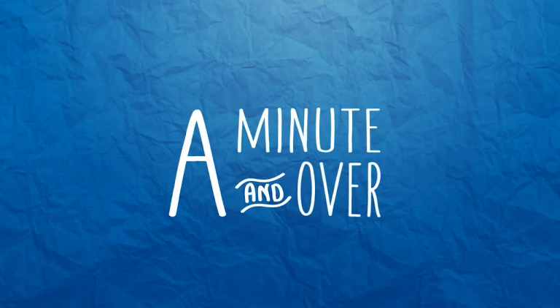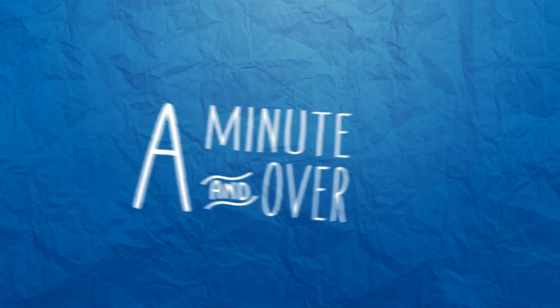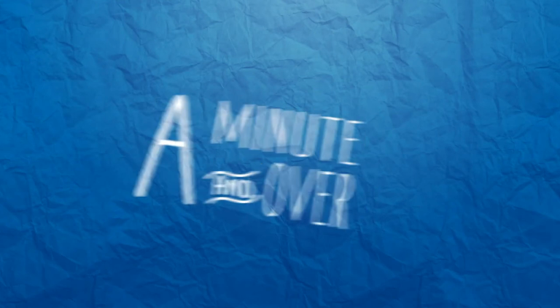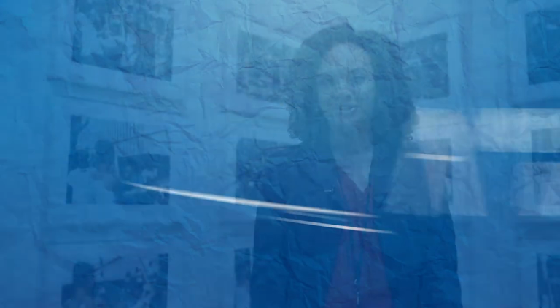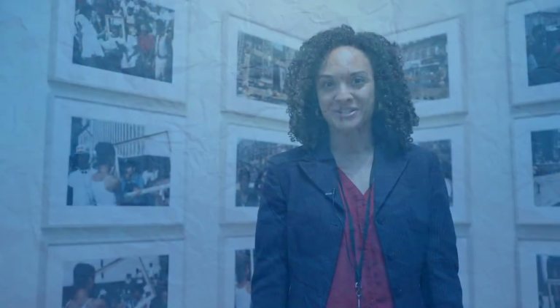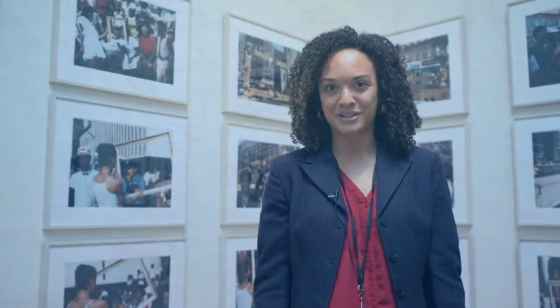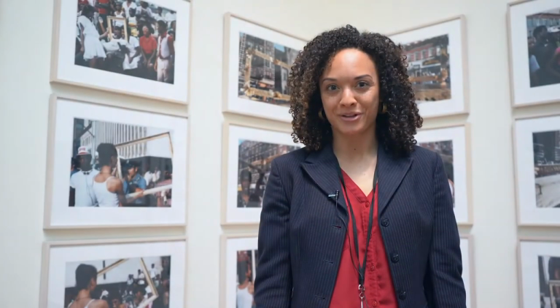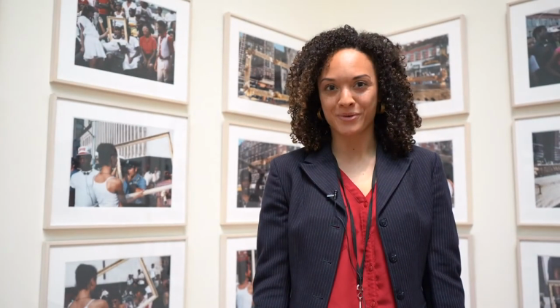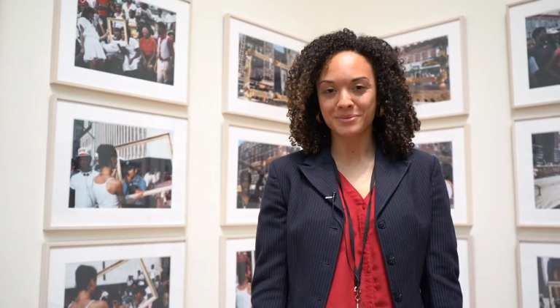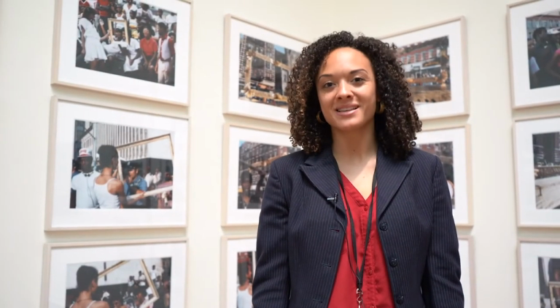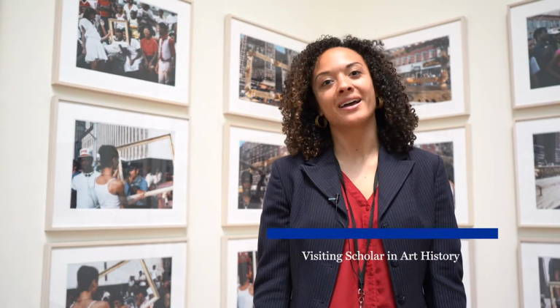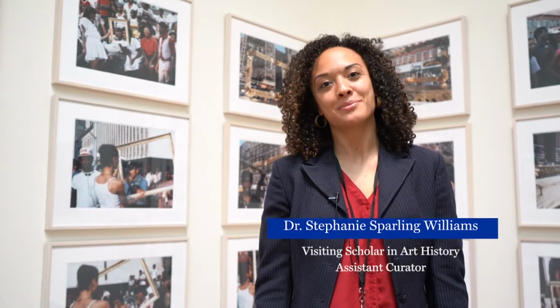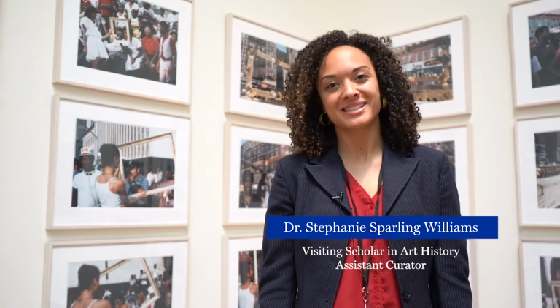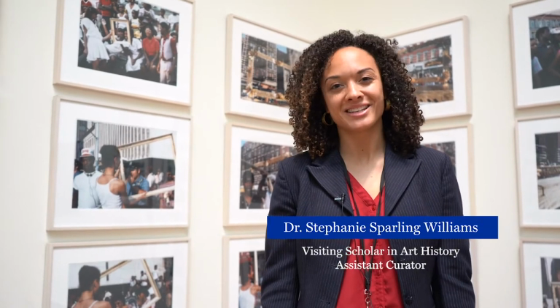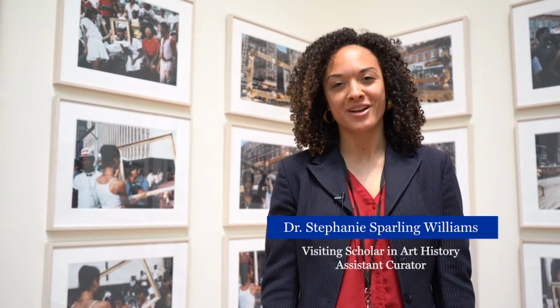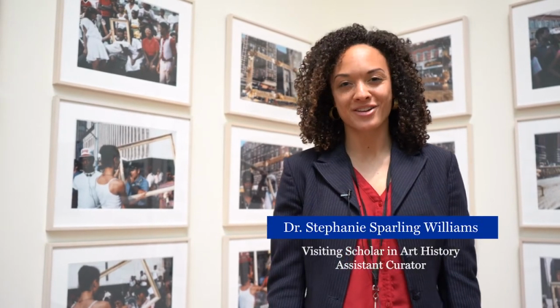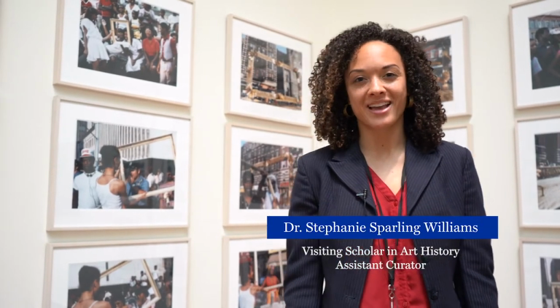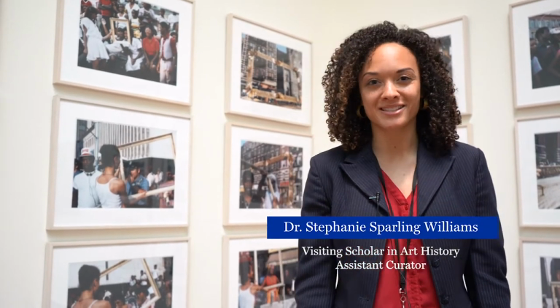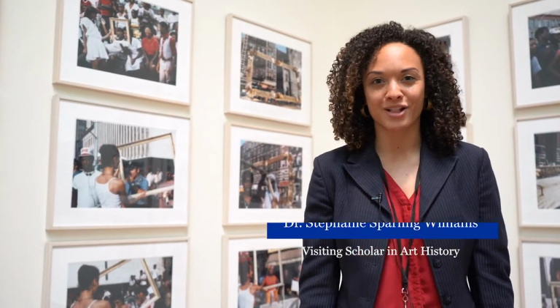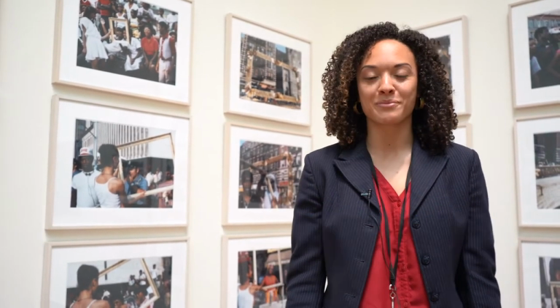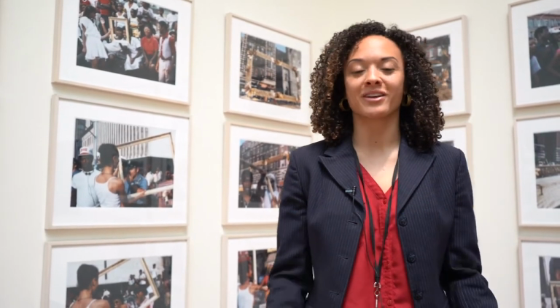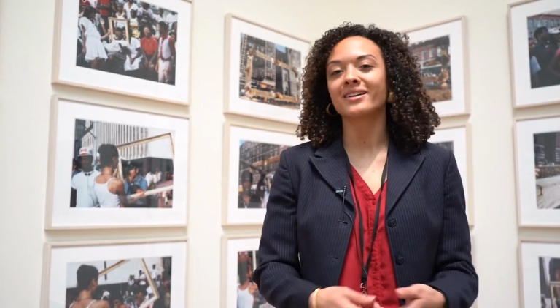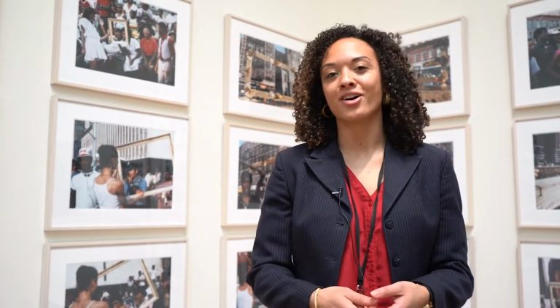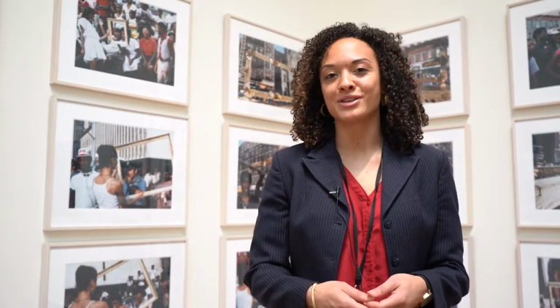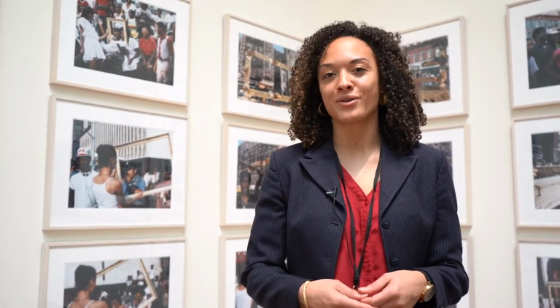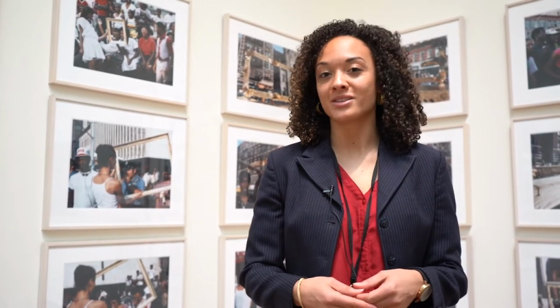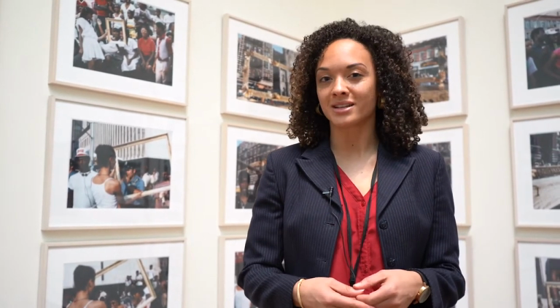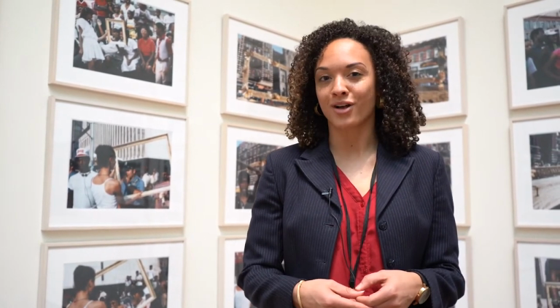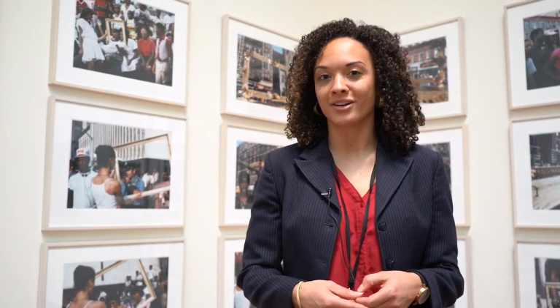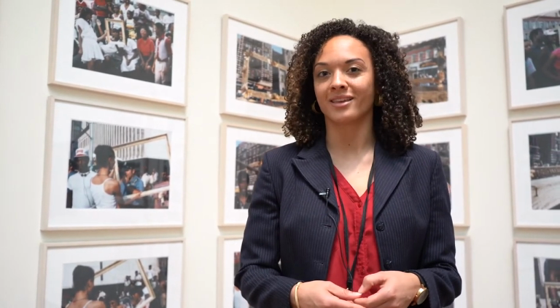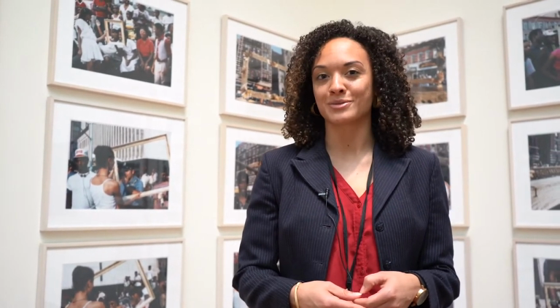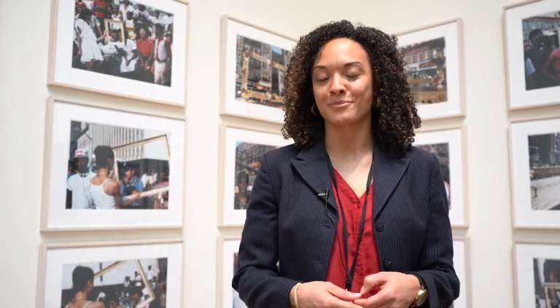My name is Dr. Stephanie Sparling-Williams. I am an assistant curator here at the Addison Gallery of American Art and also a visiting scholar in the art department.